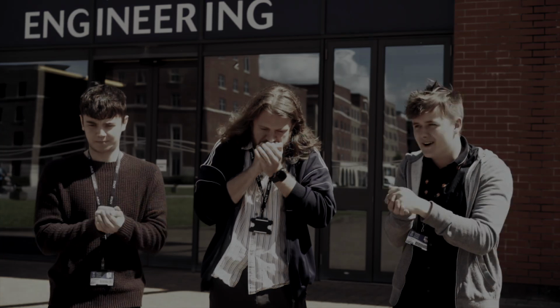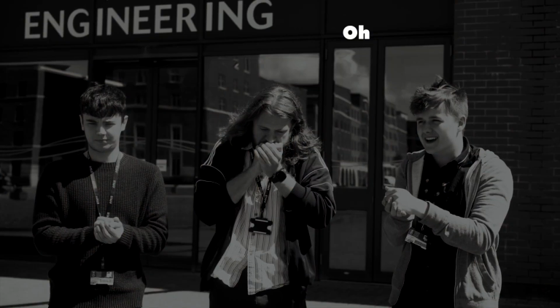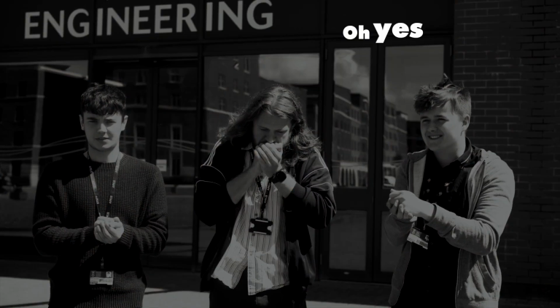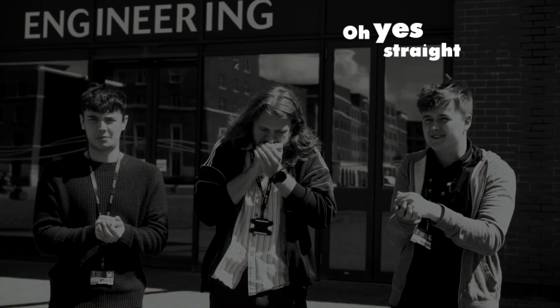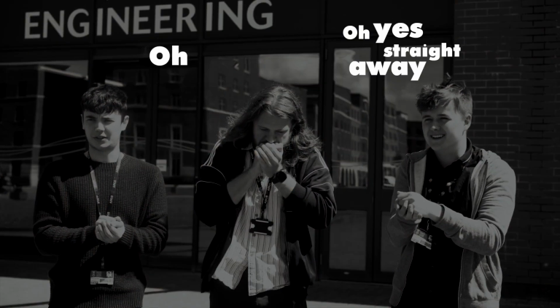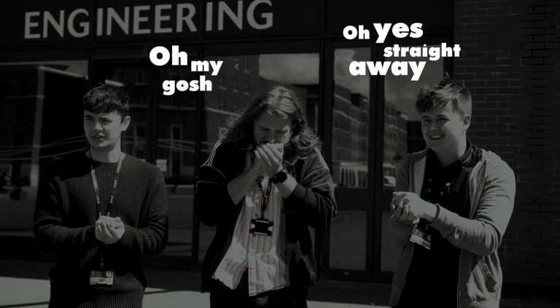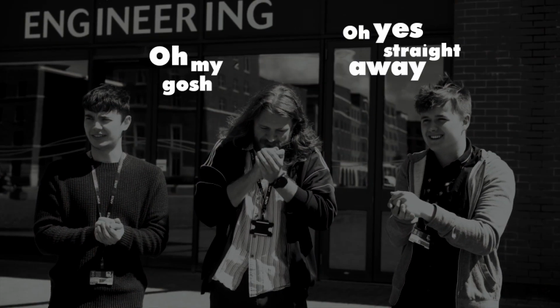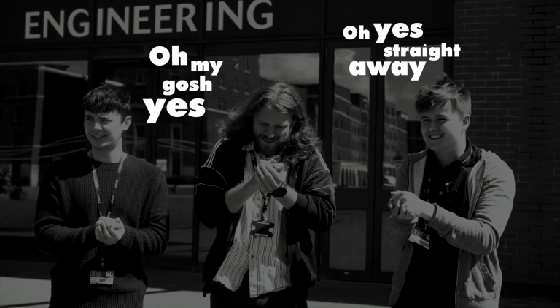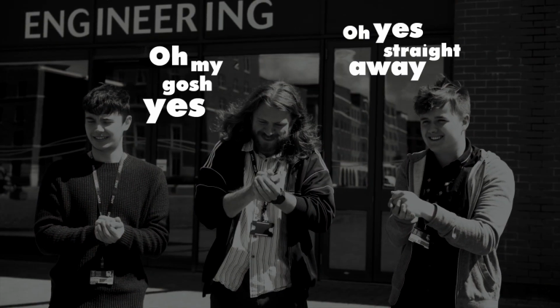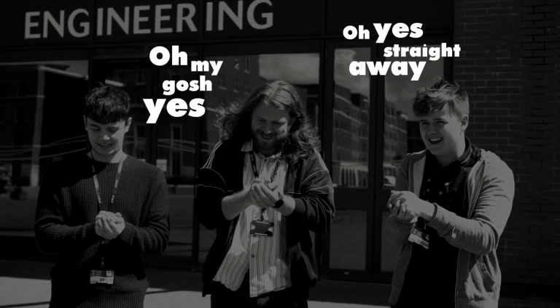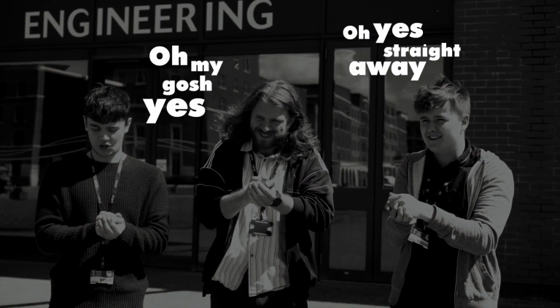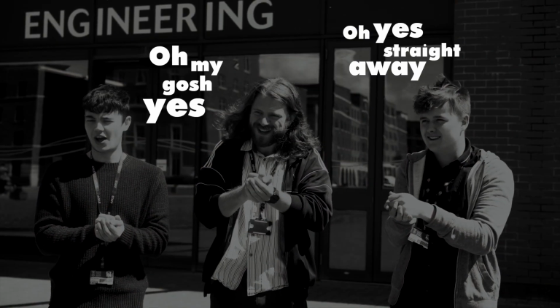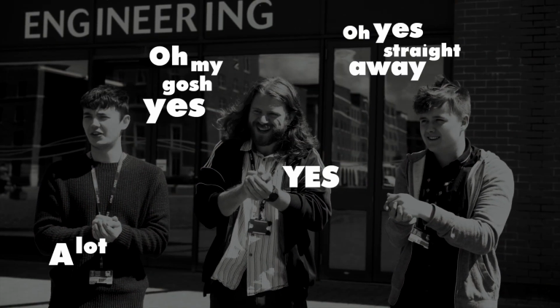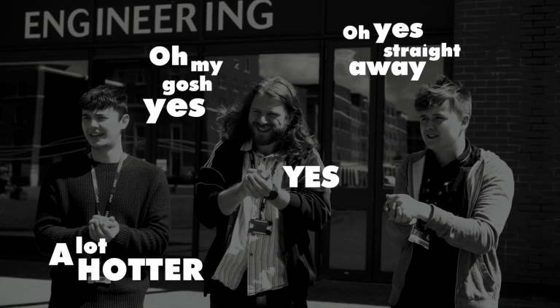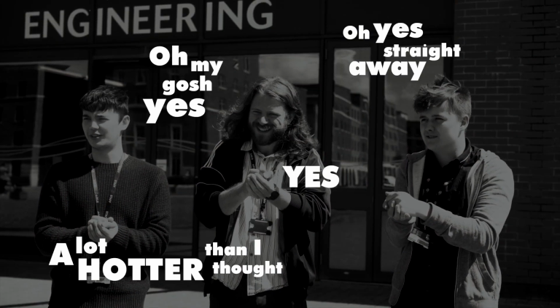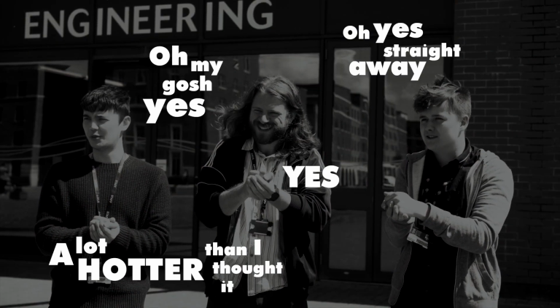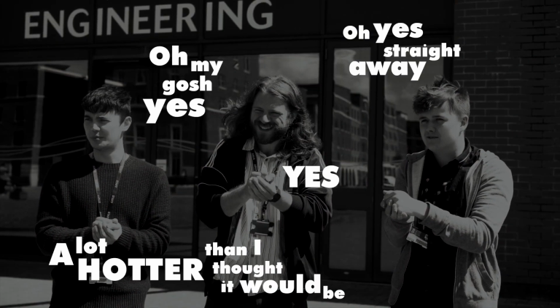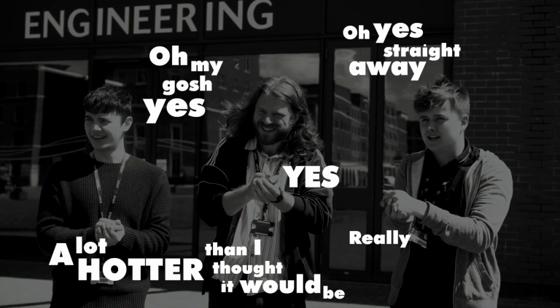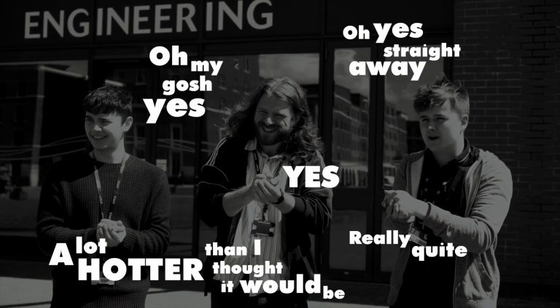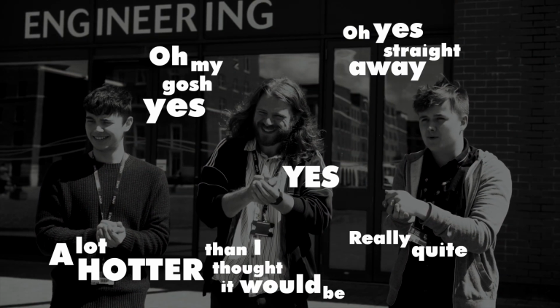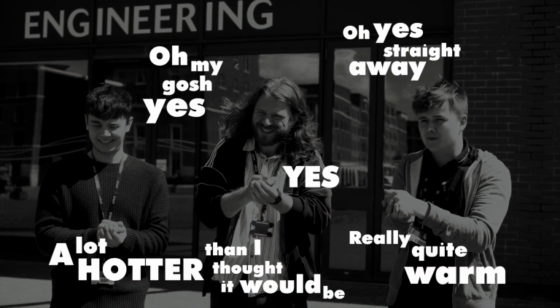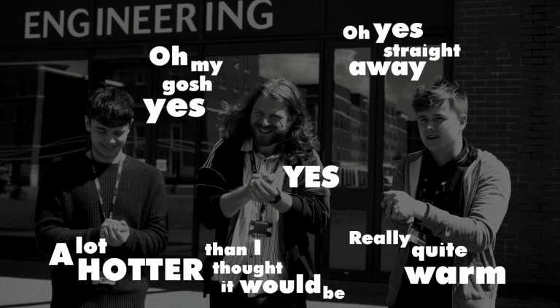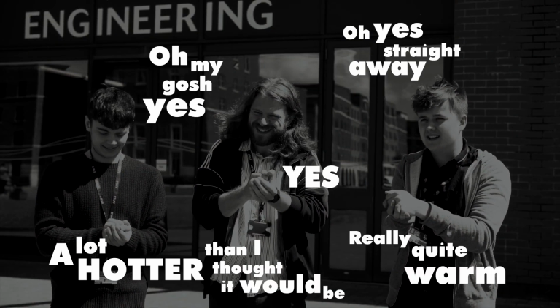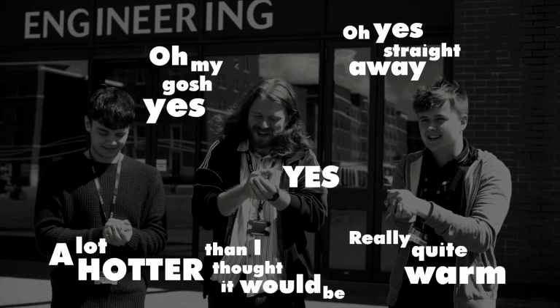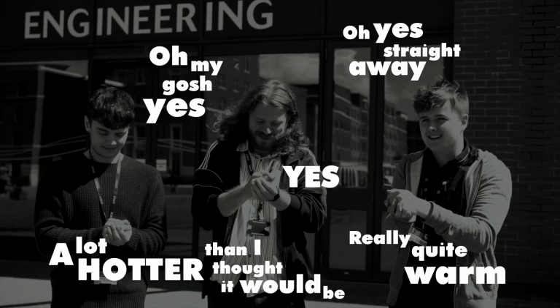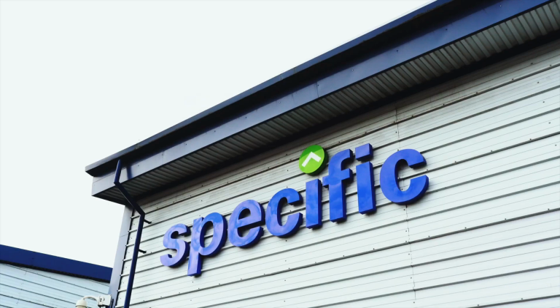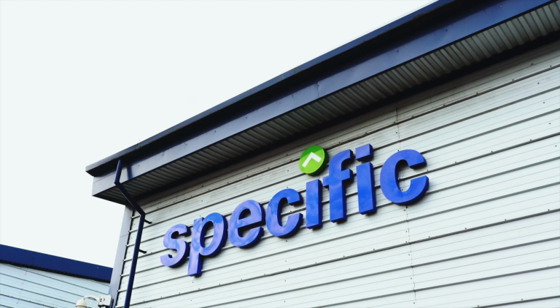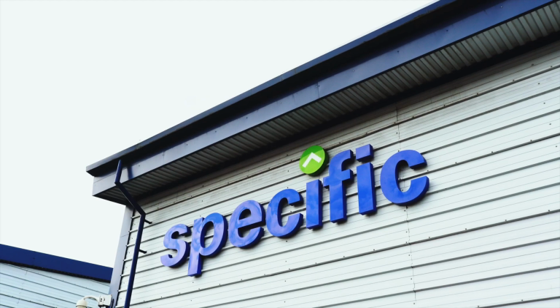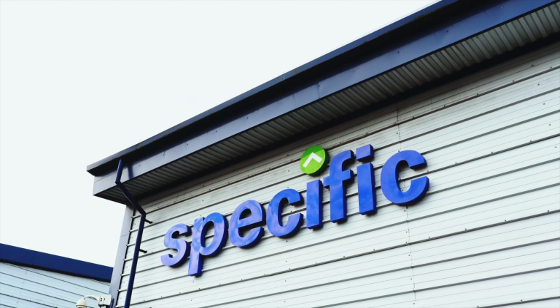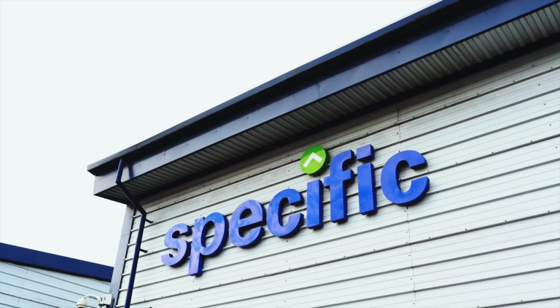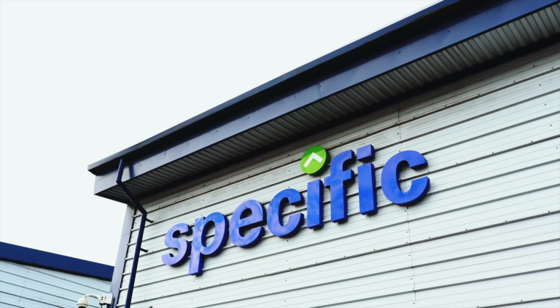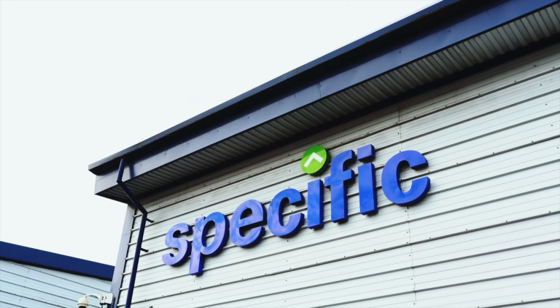Oh yeah, that's right. Oh my gosh, yeah. I thought he was really close. Yeah, I could feel it. How much of that was in your house?